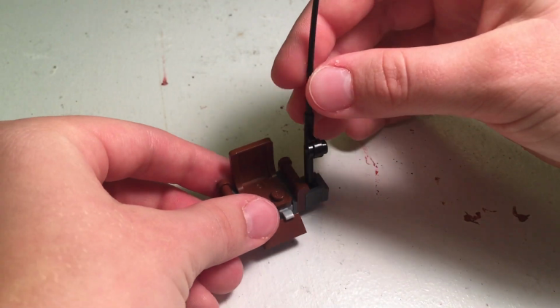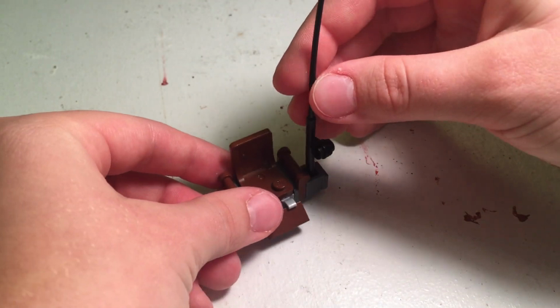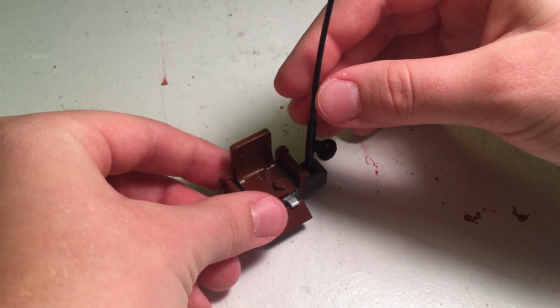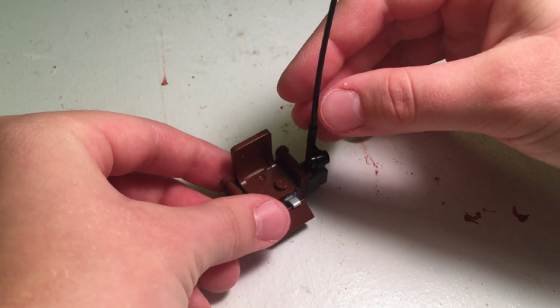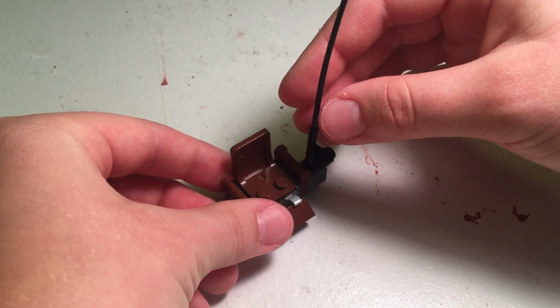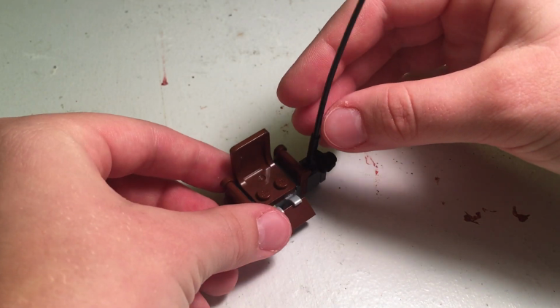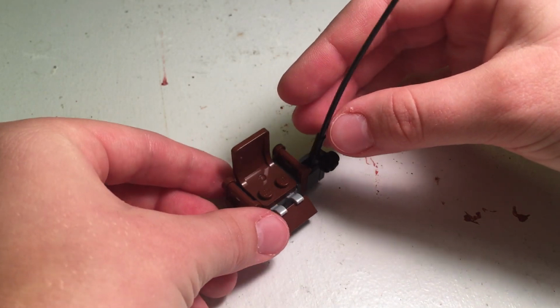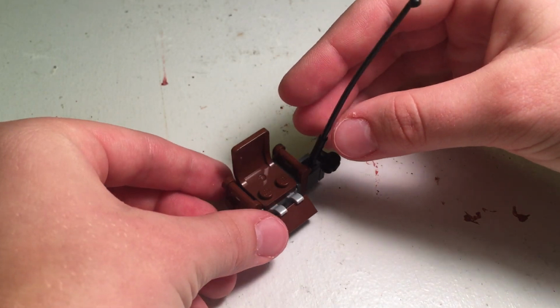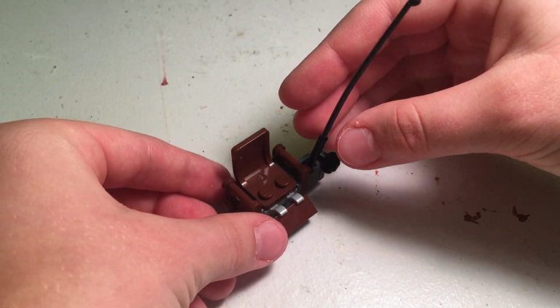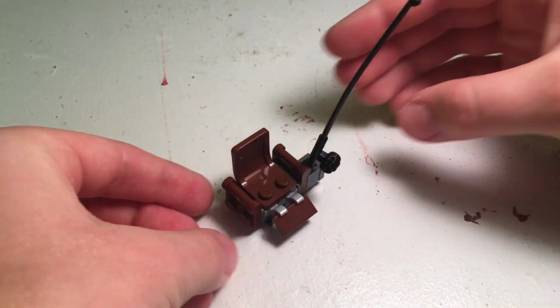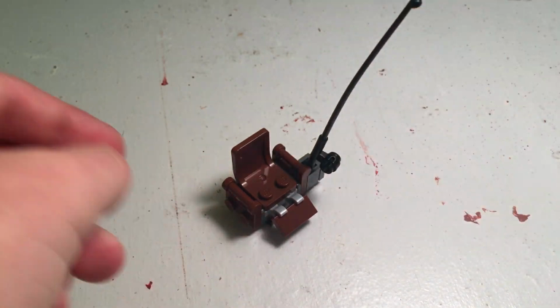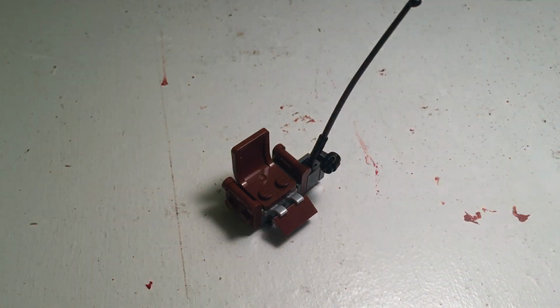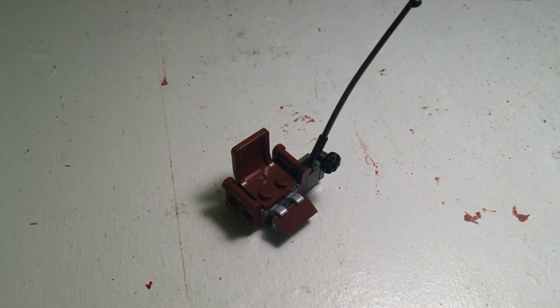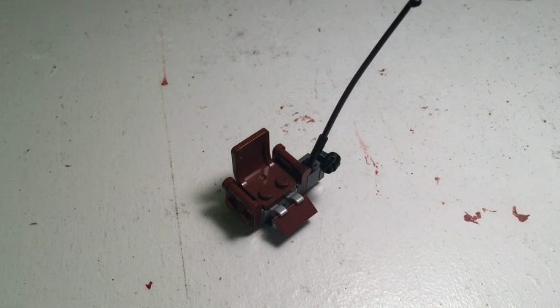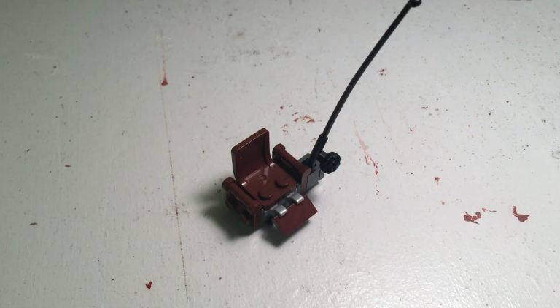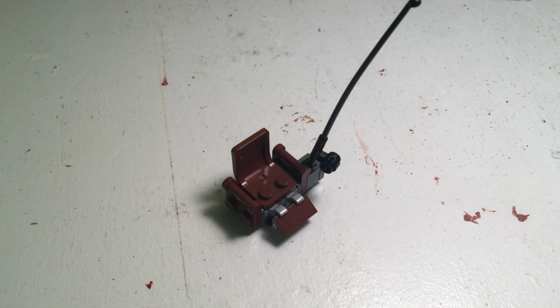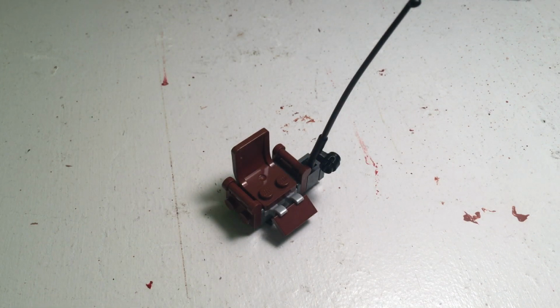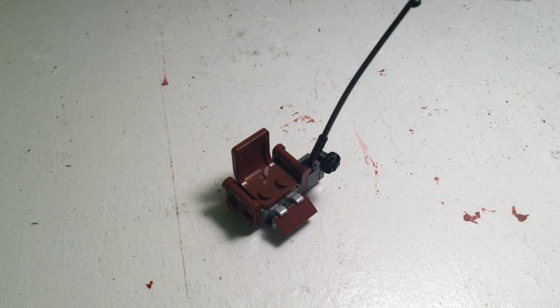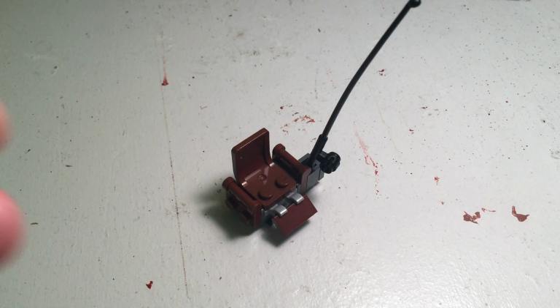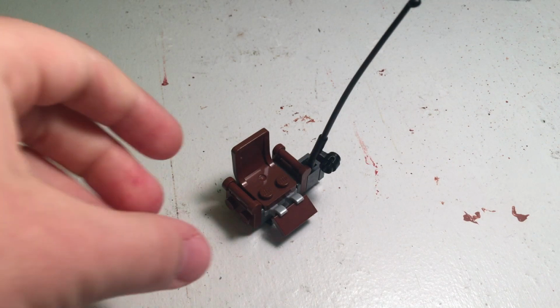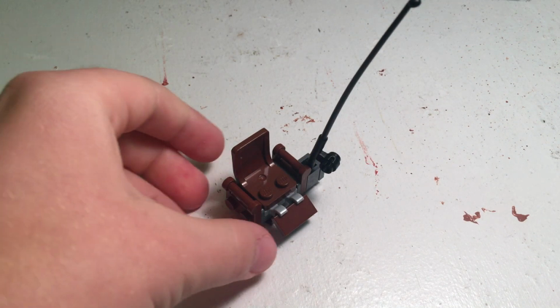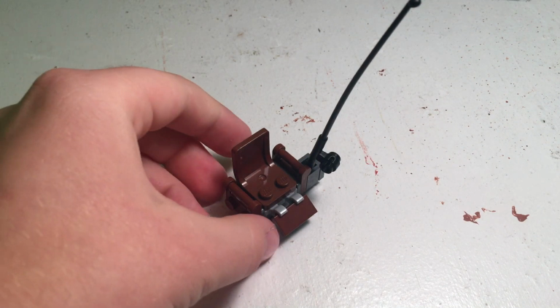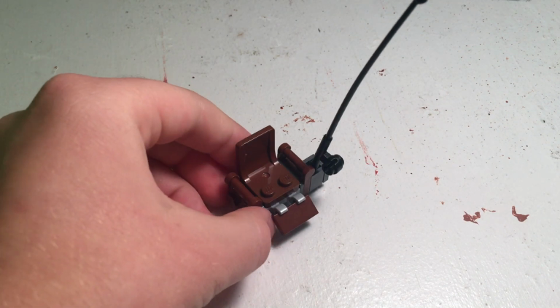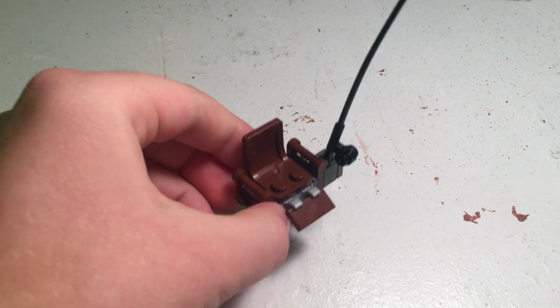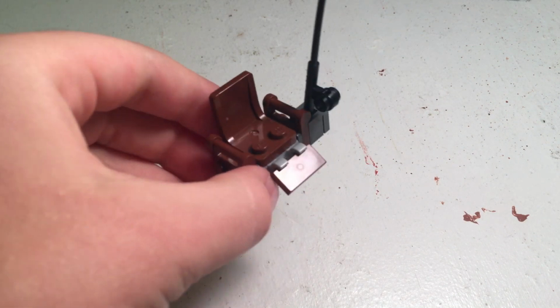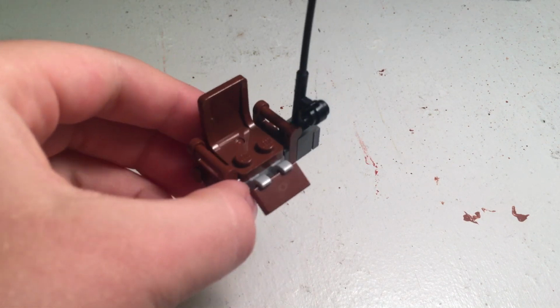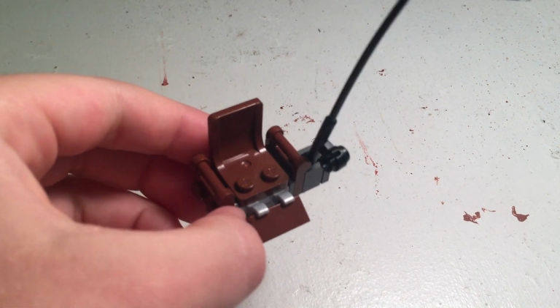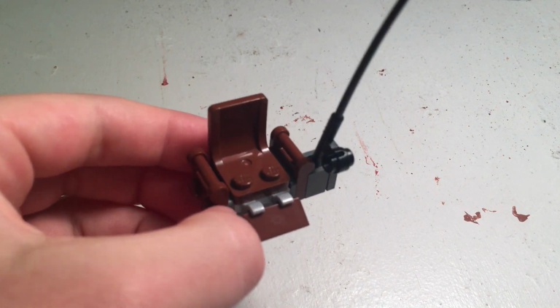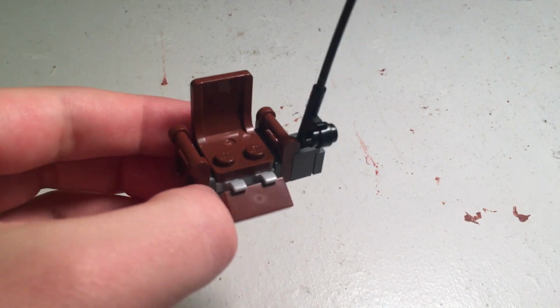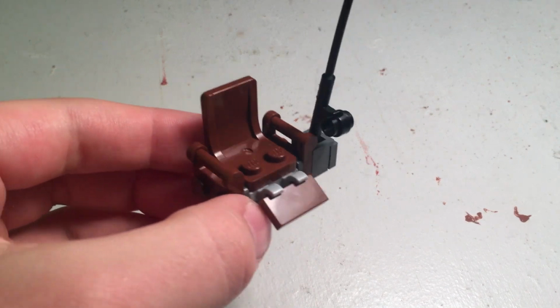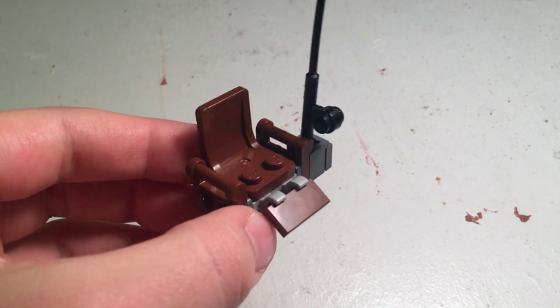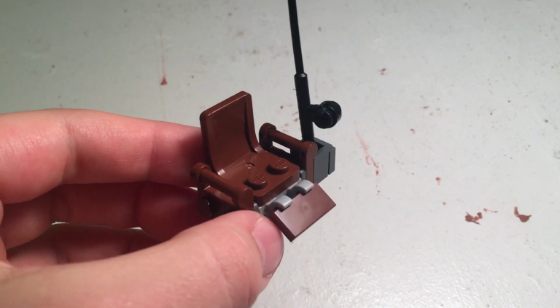And there you have it. So that's the complete tutorial for Quint's chair build.